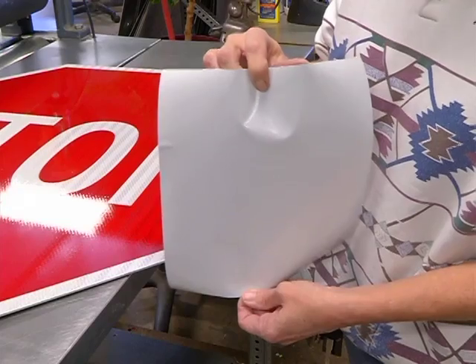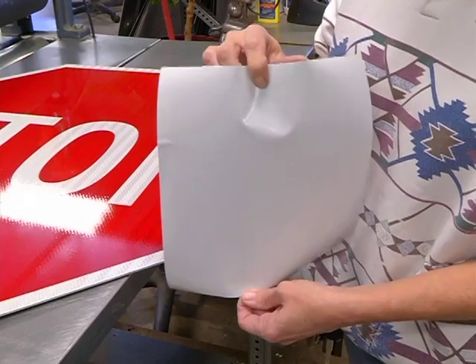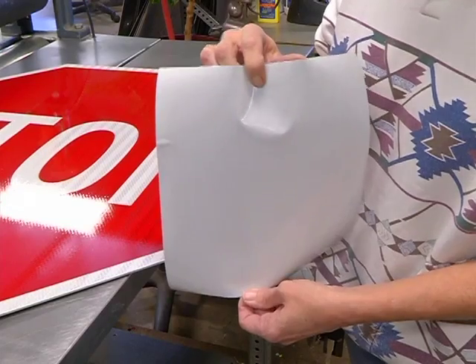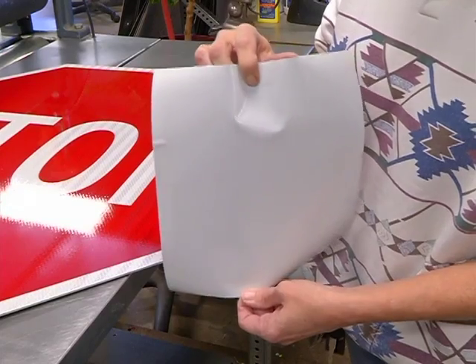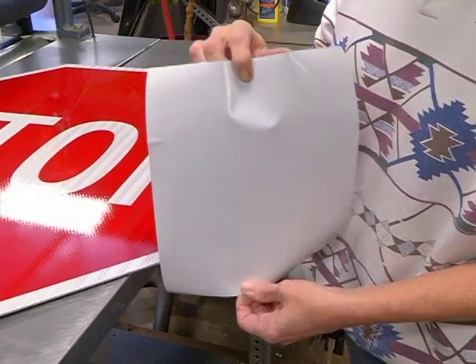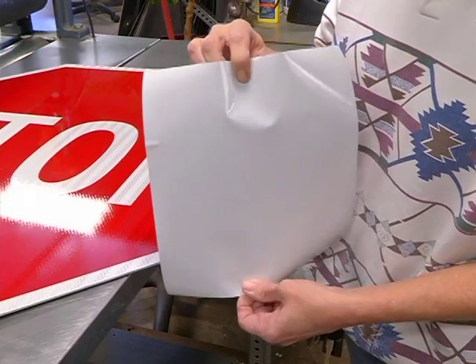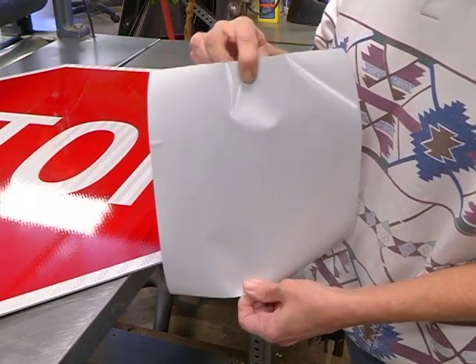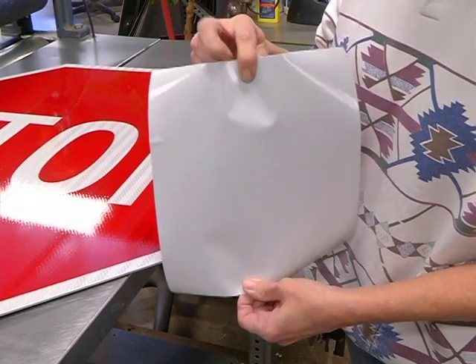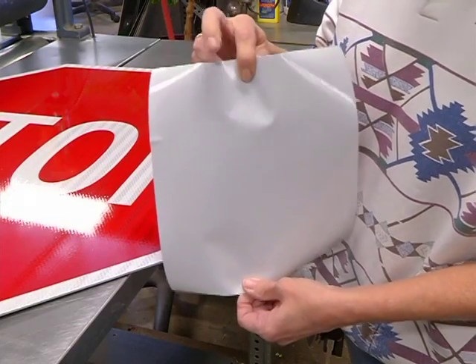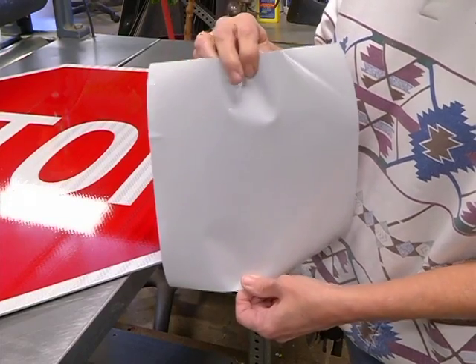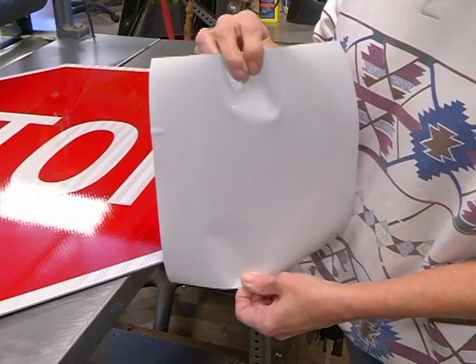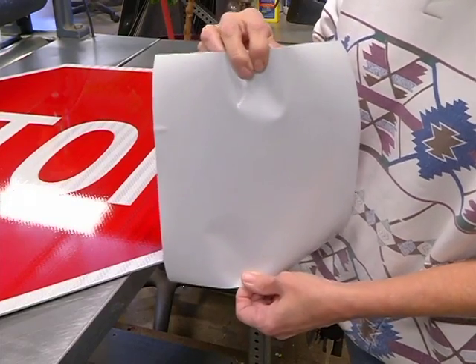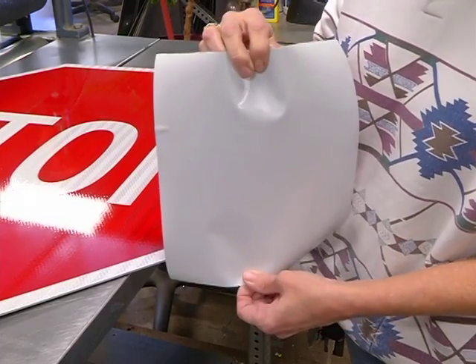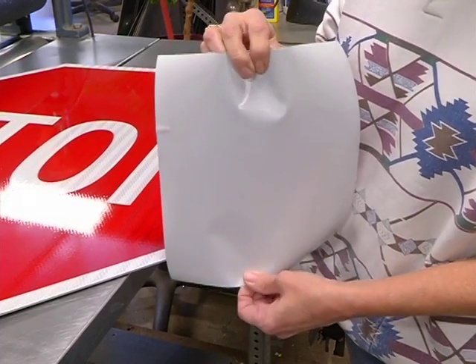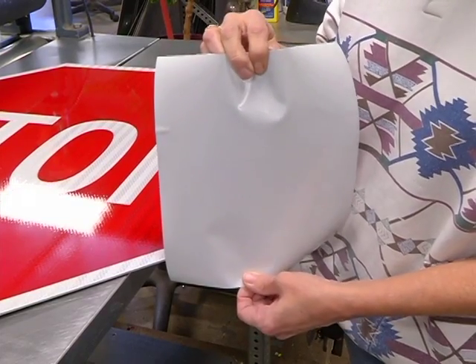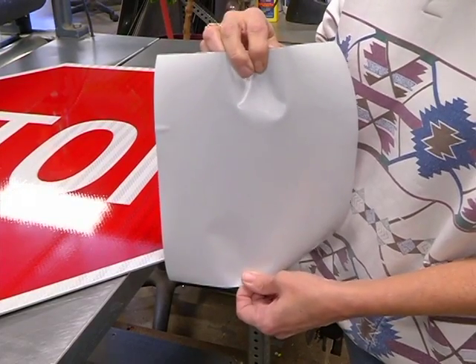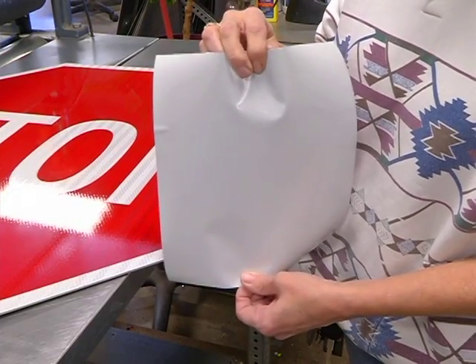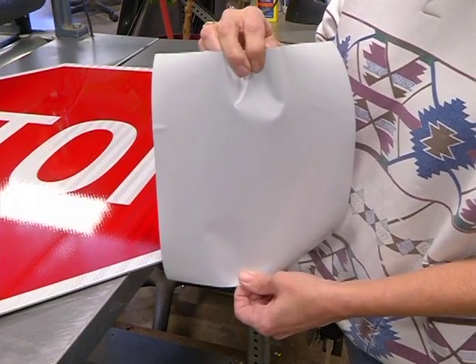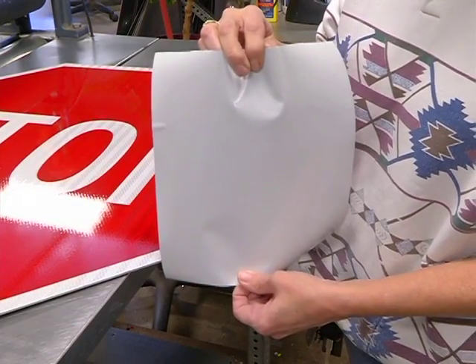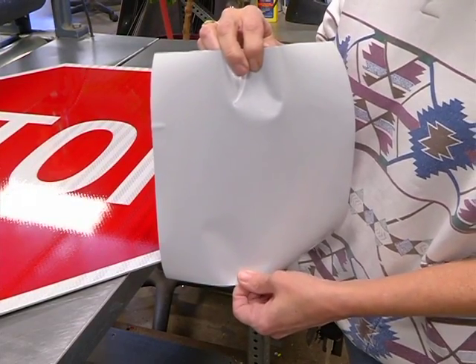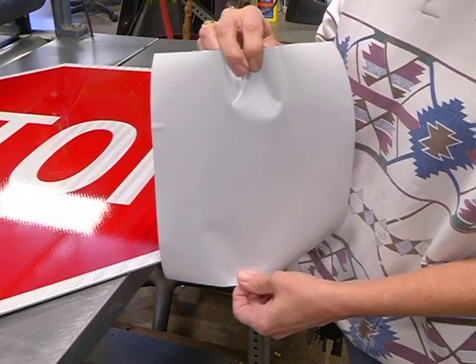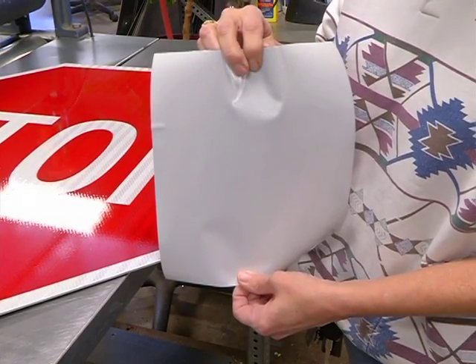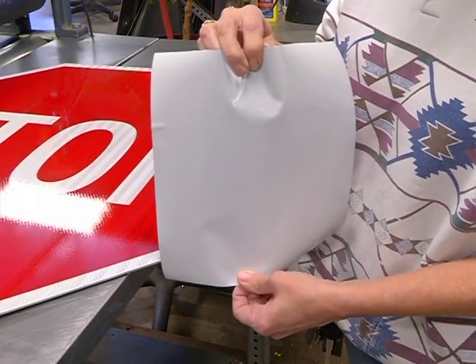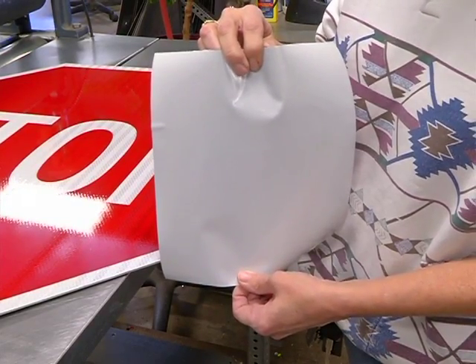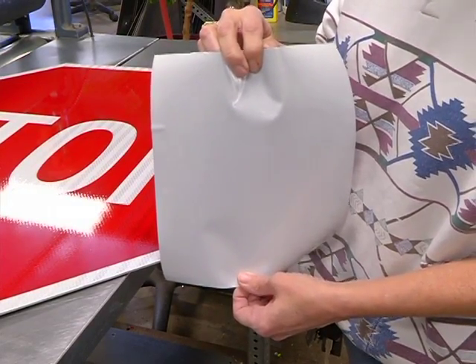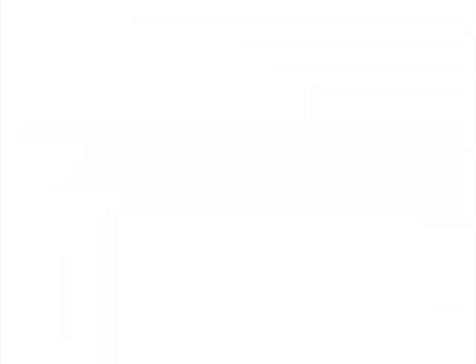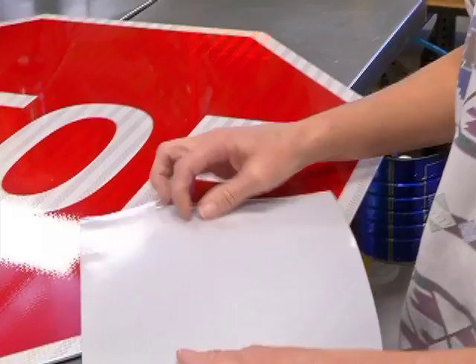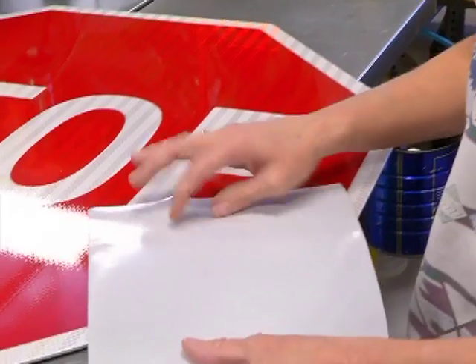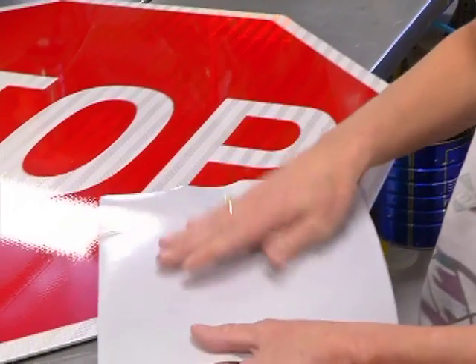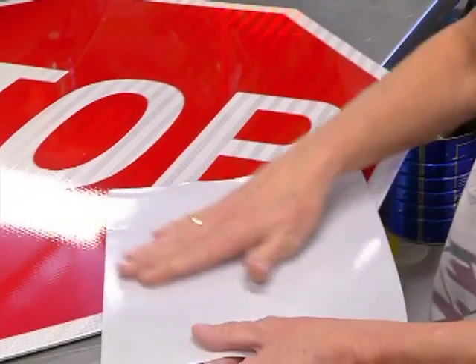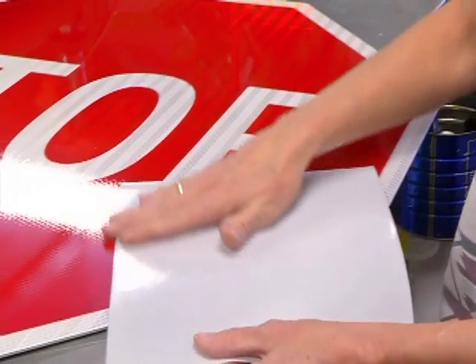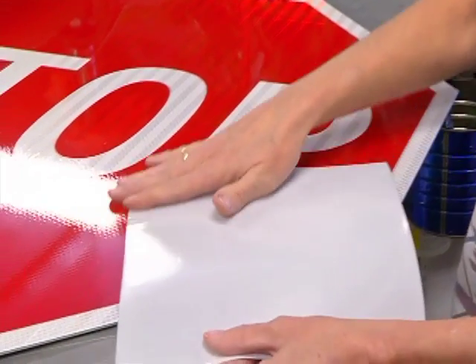This is the older engineer grade material. You can see the difference.